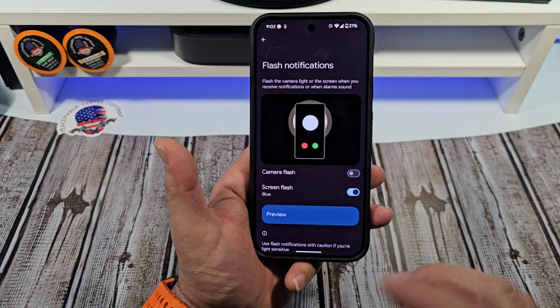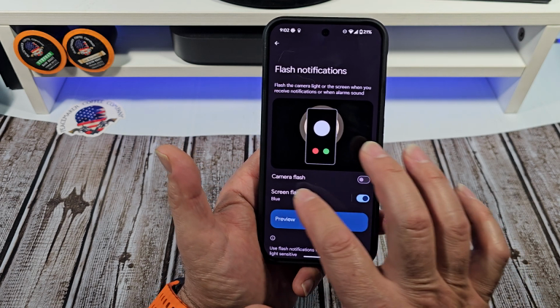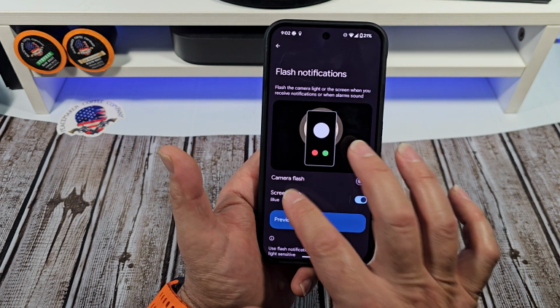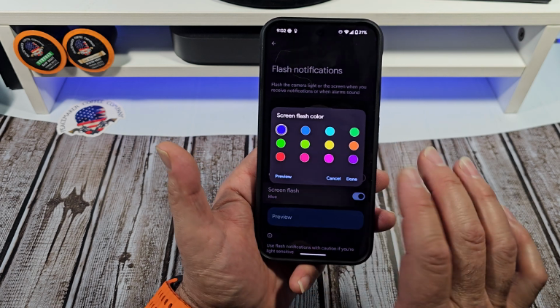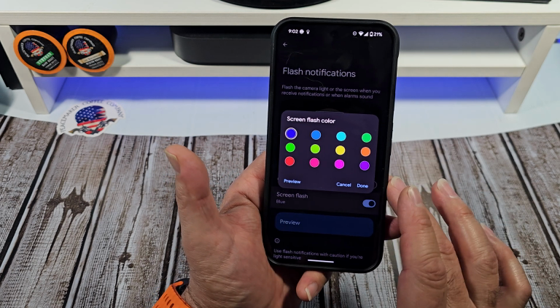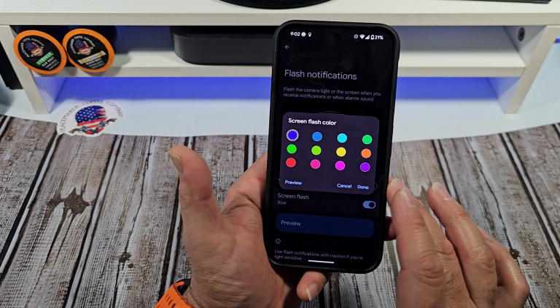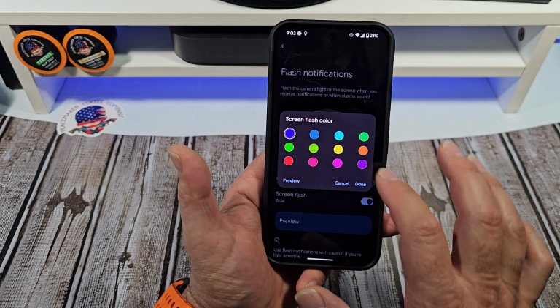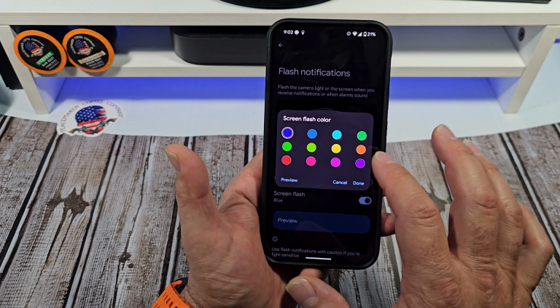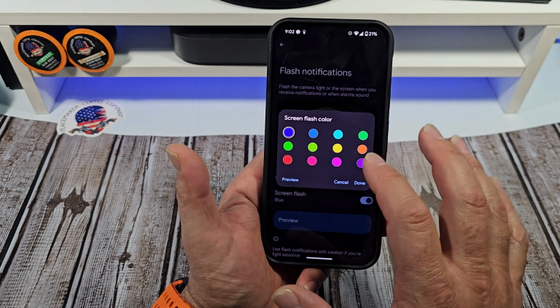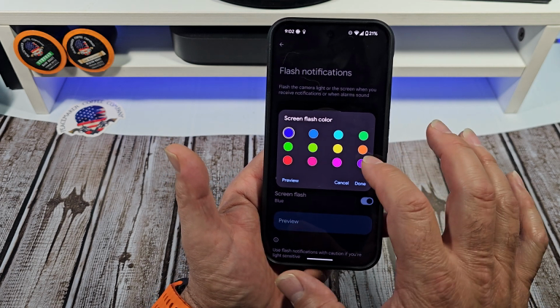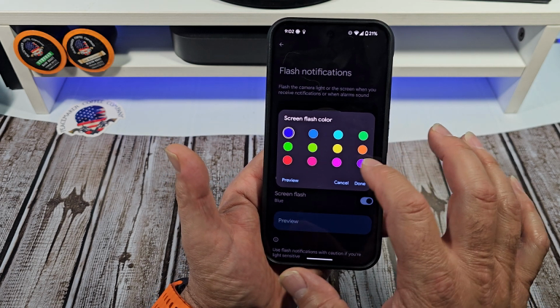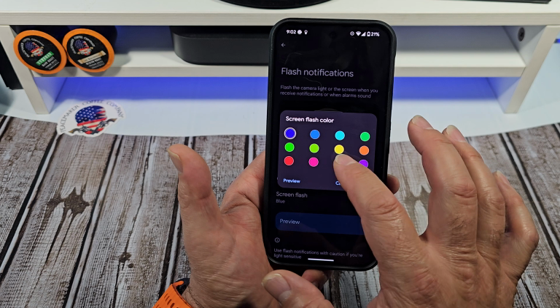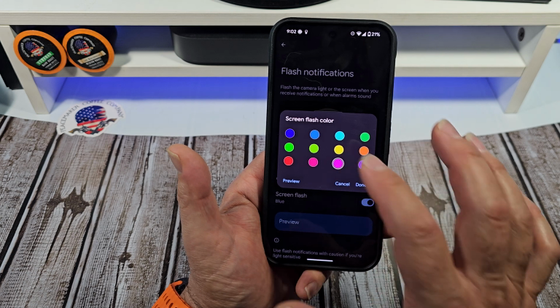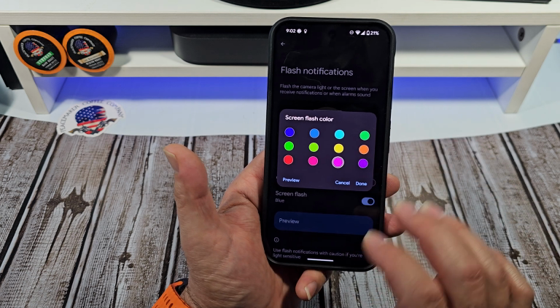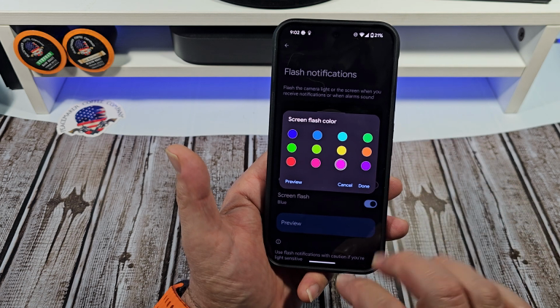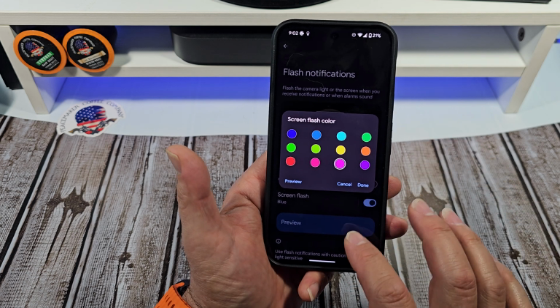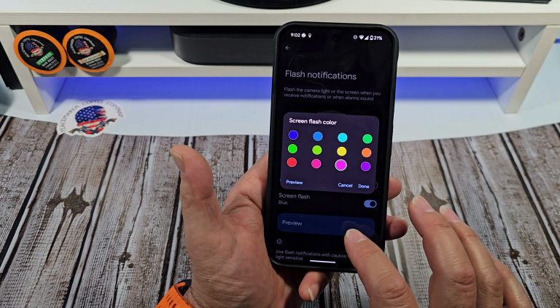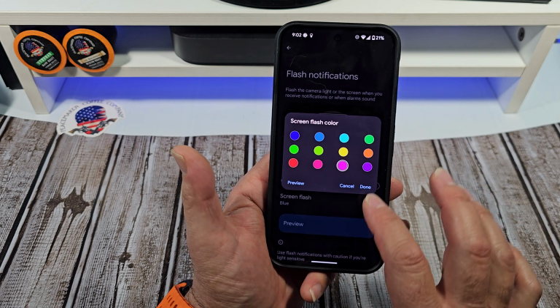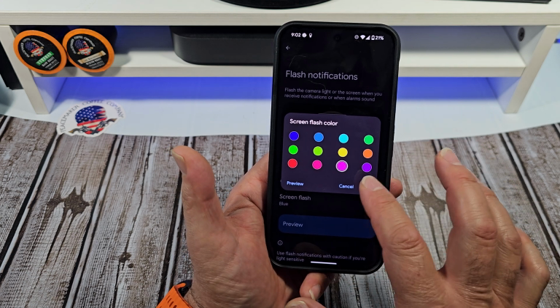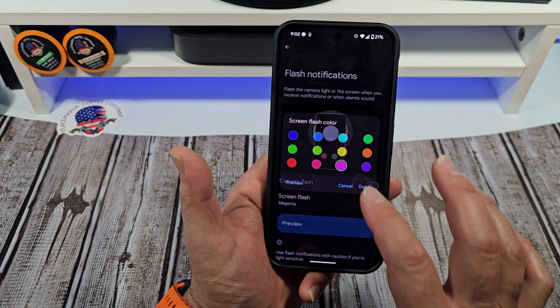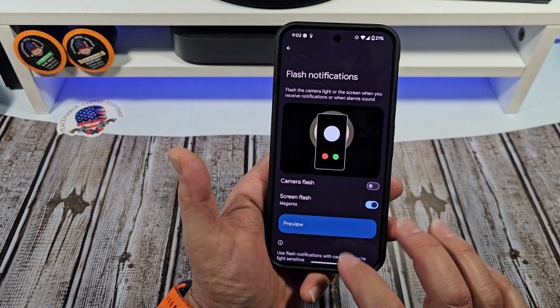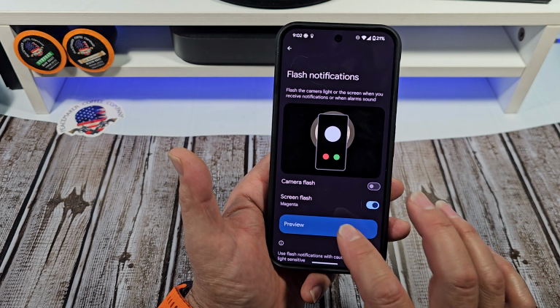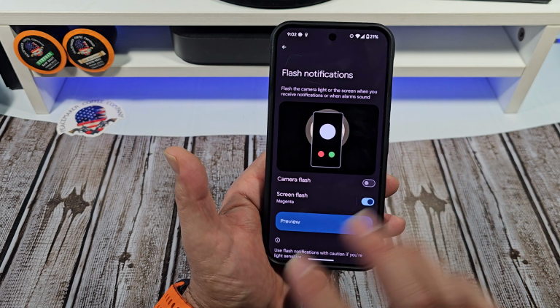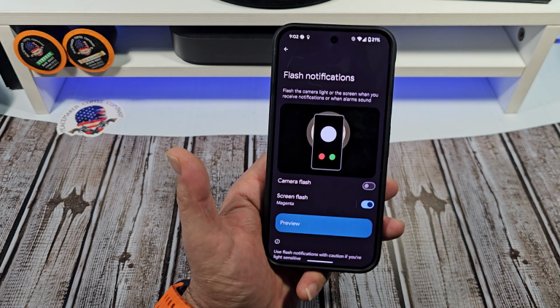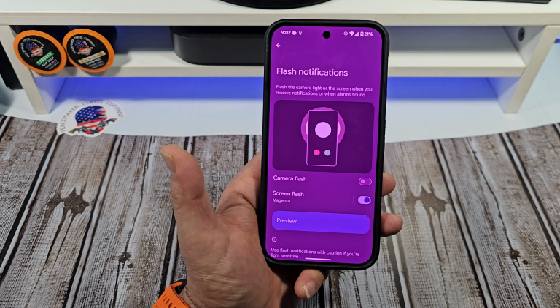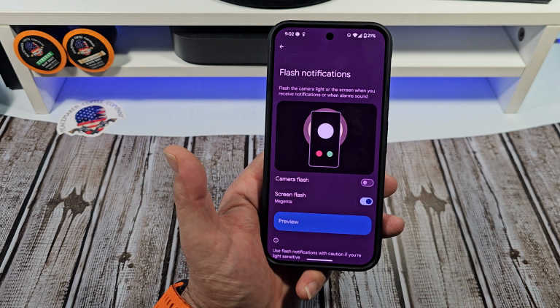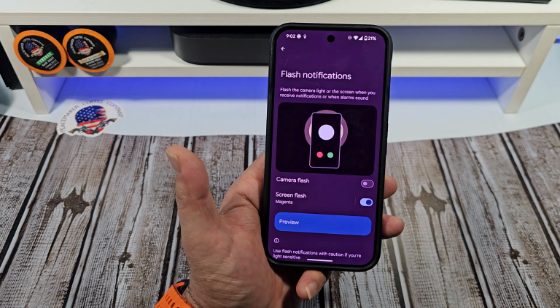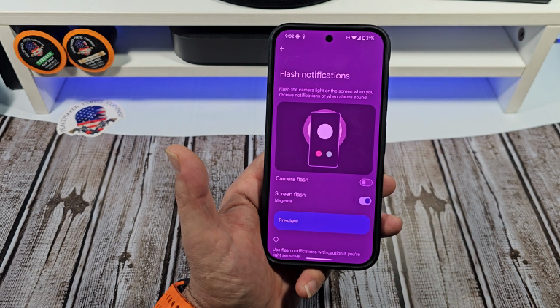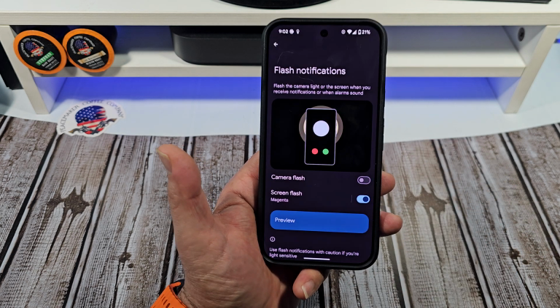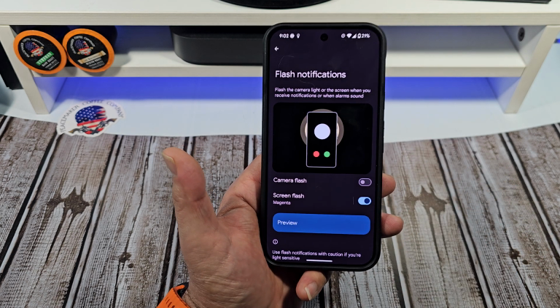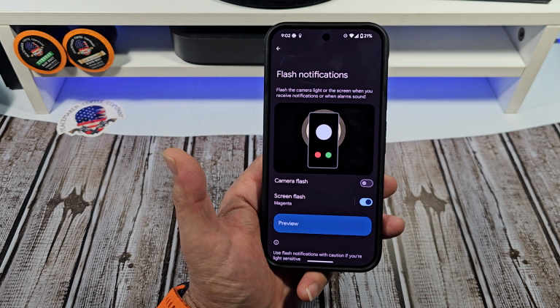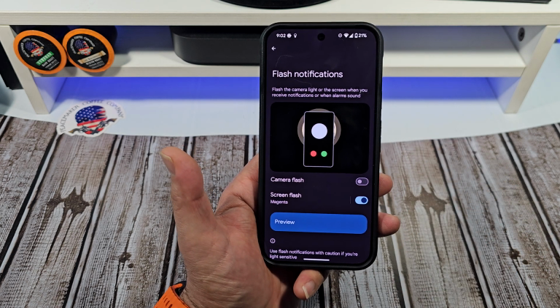Let's come back over here. Let's see how that pink looks. Tap over here like this. There you go.